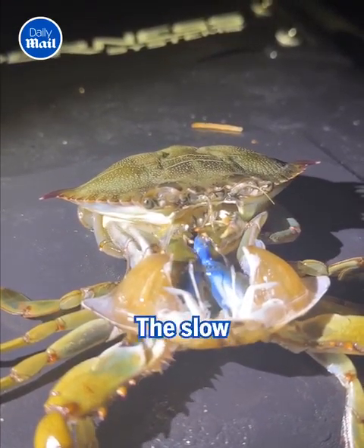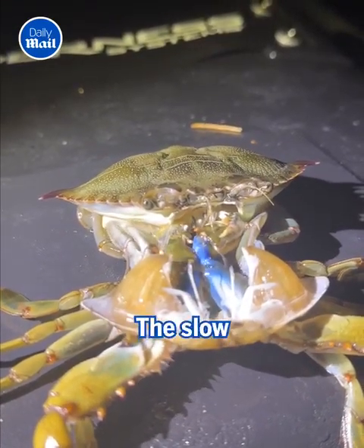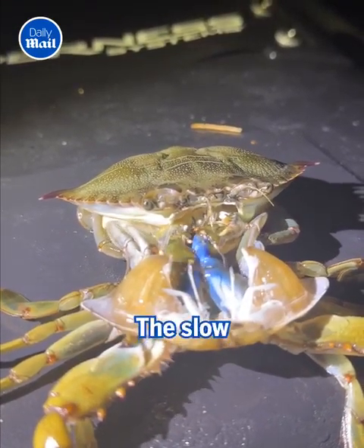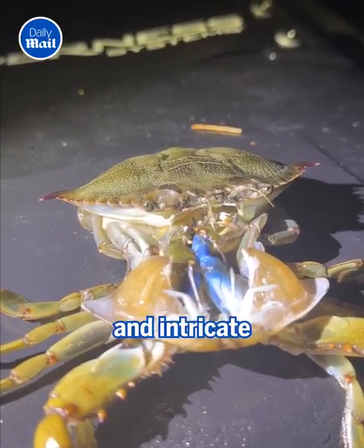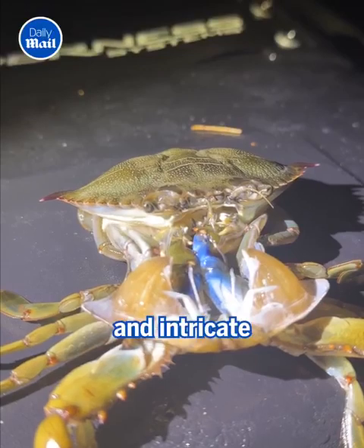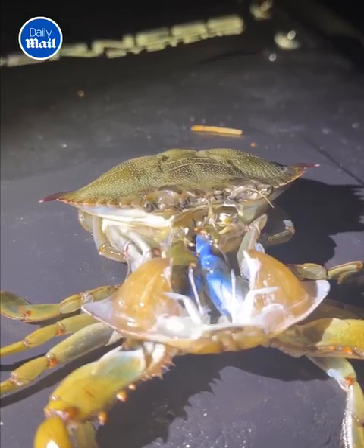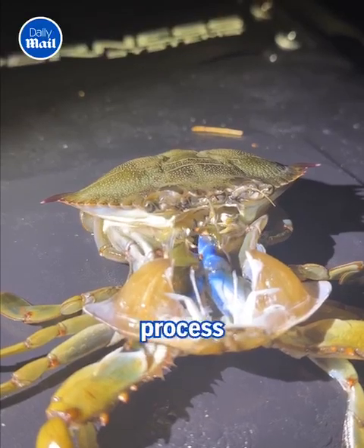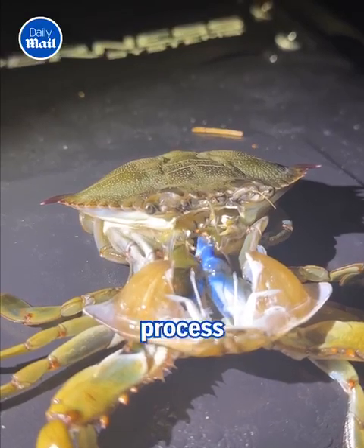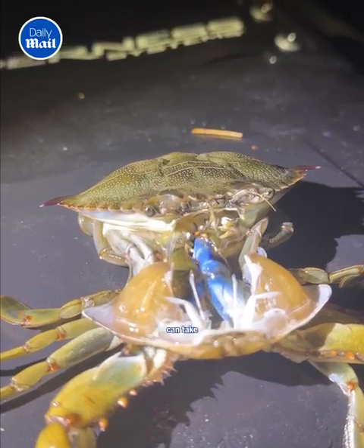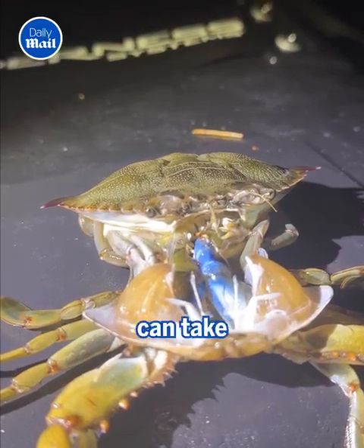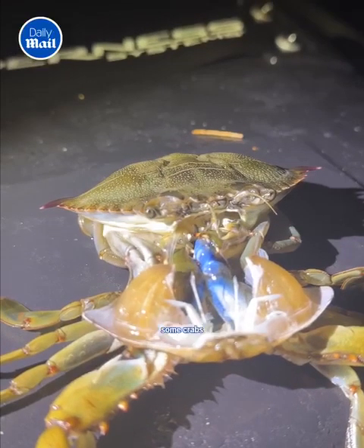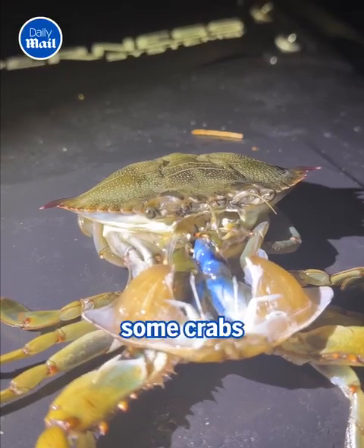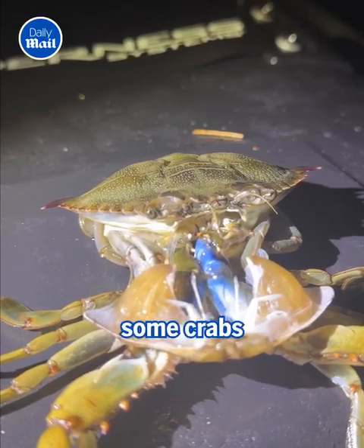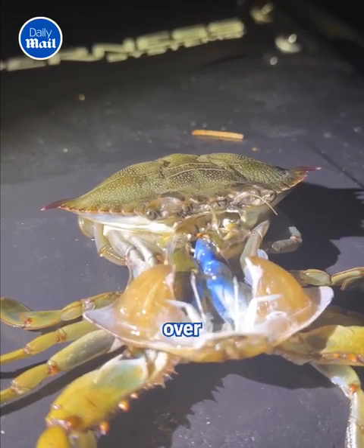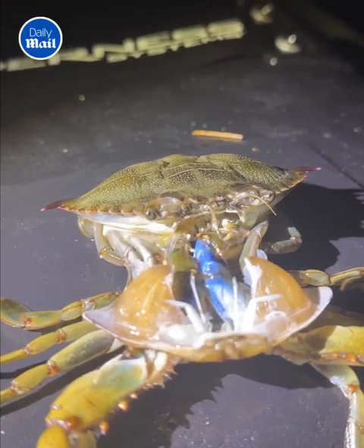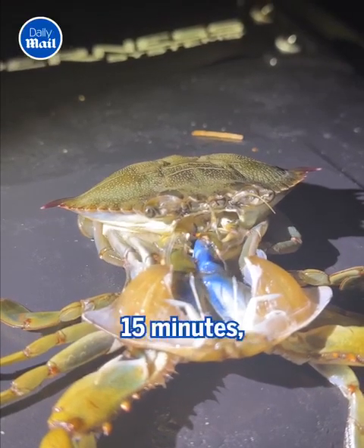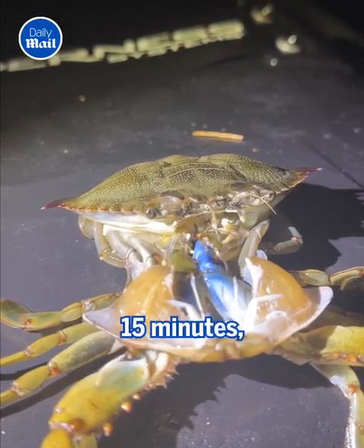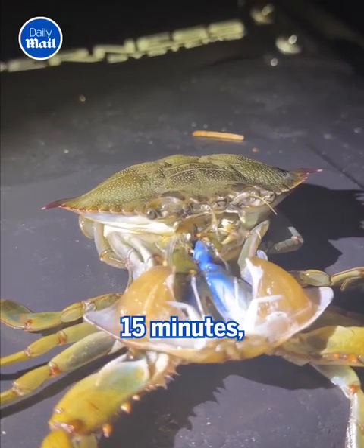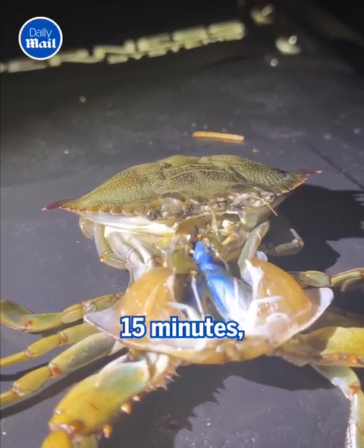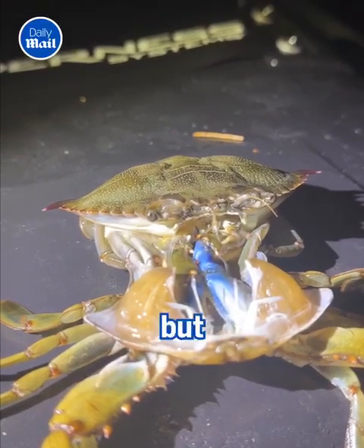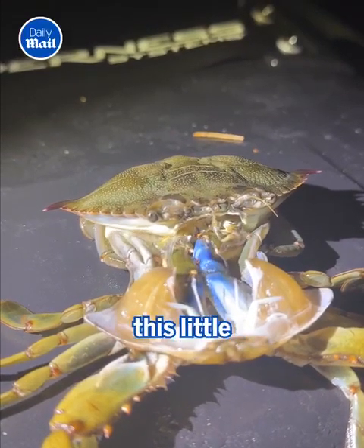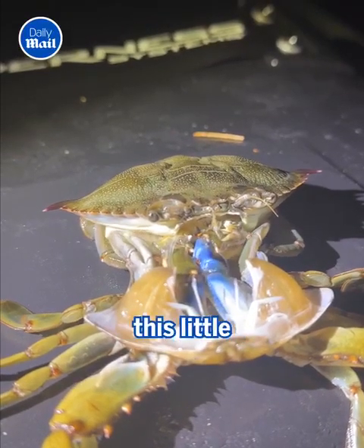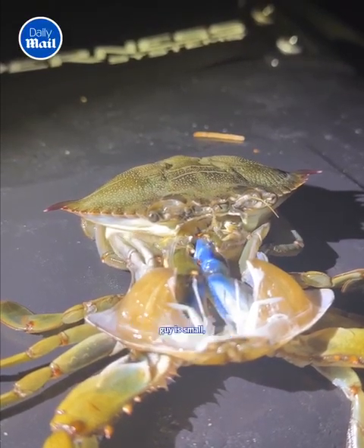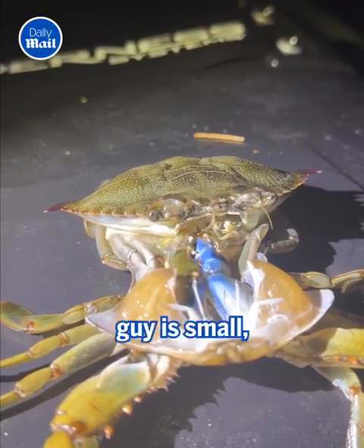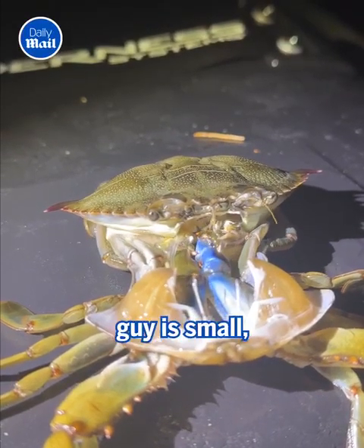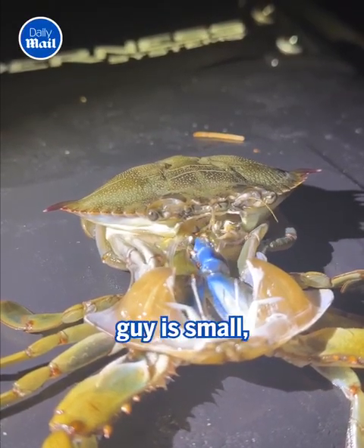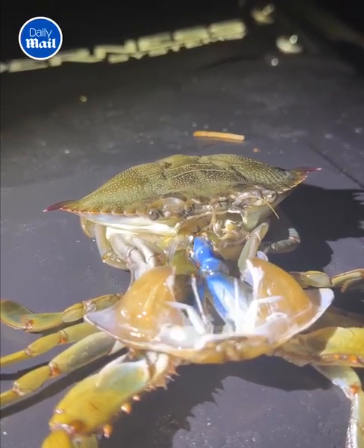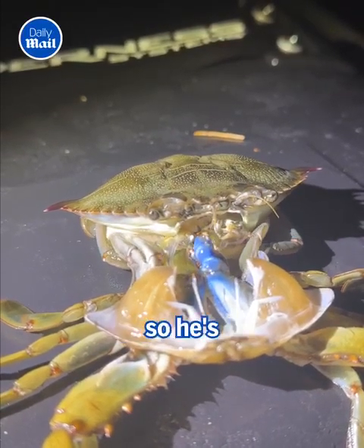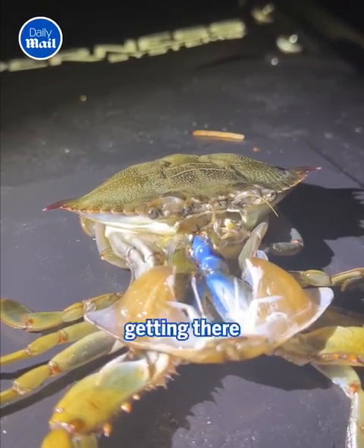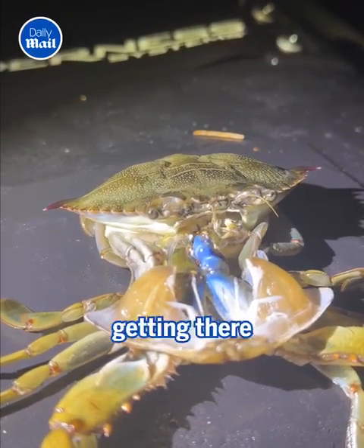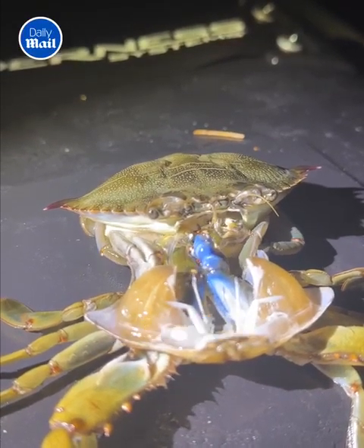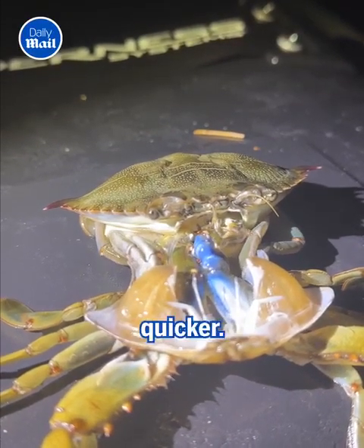The slow and intricate process can take some crabs over 15 minutes, but this little guy is small, so he's getting there quicker.